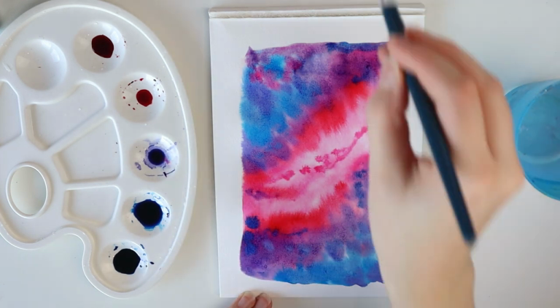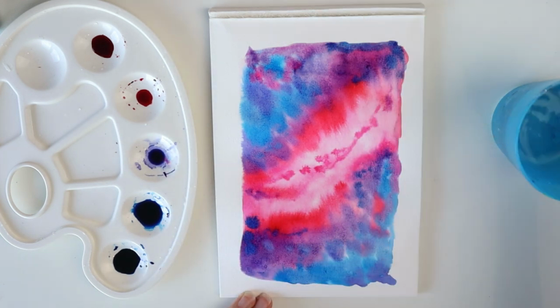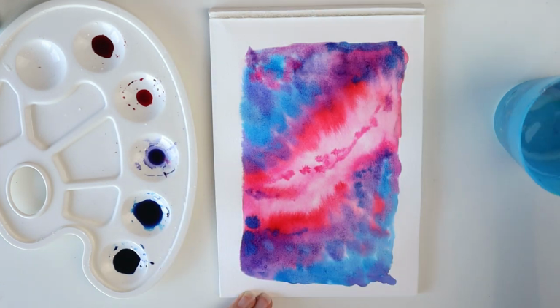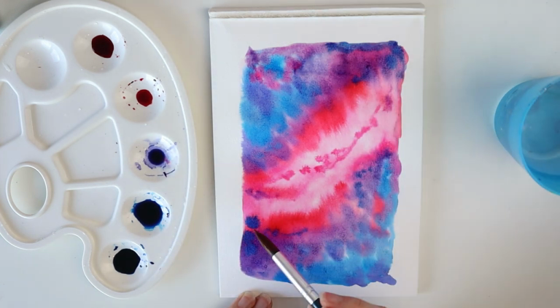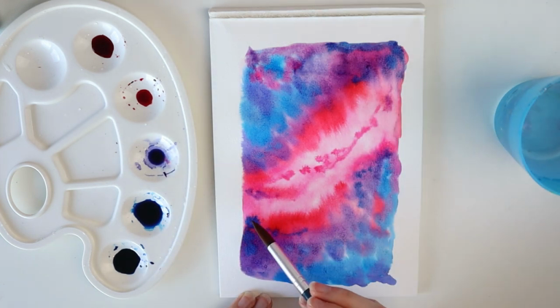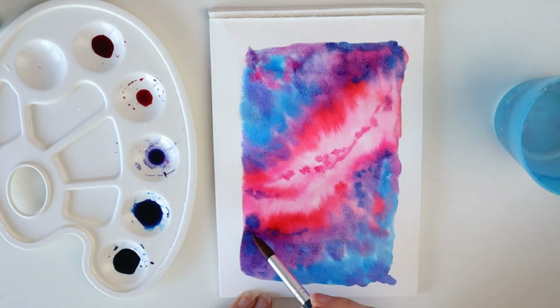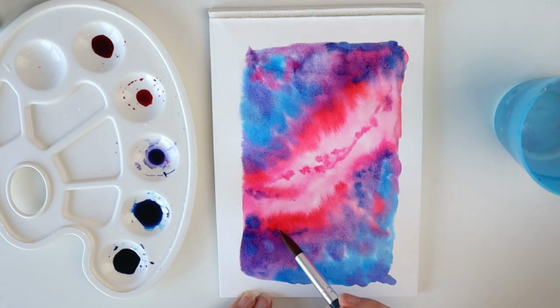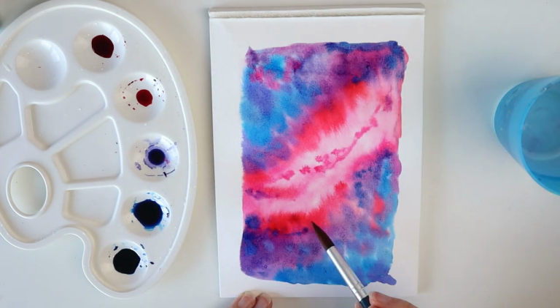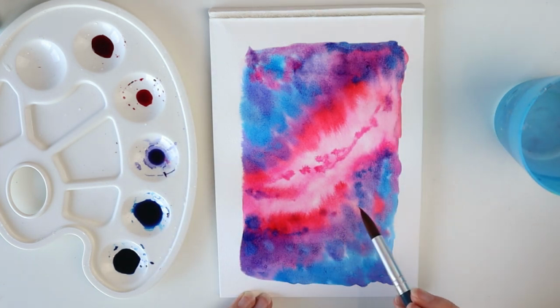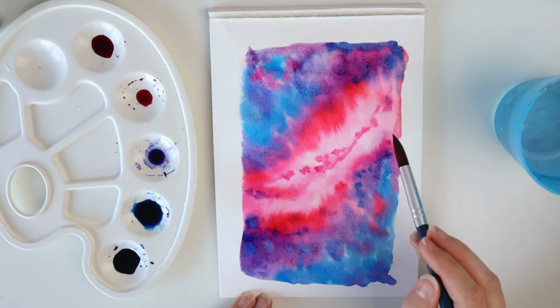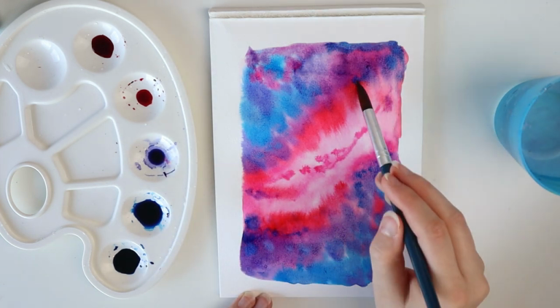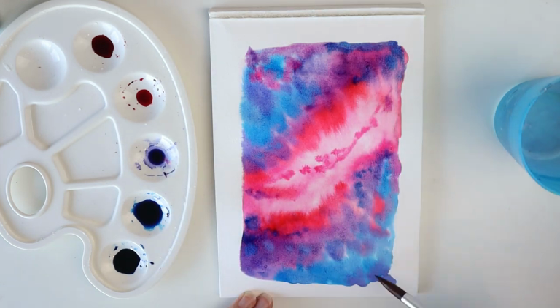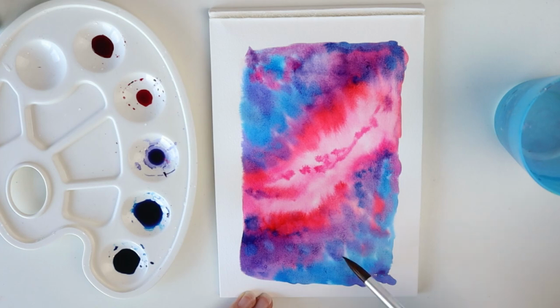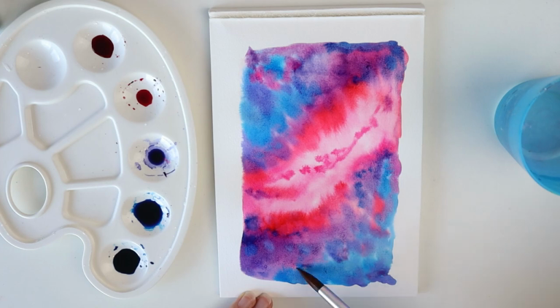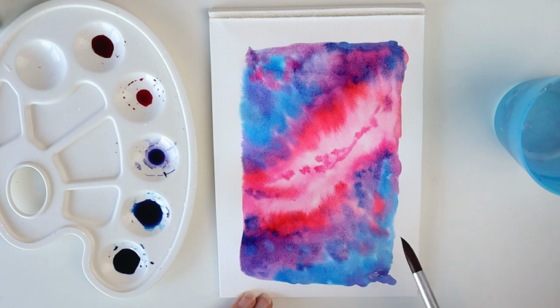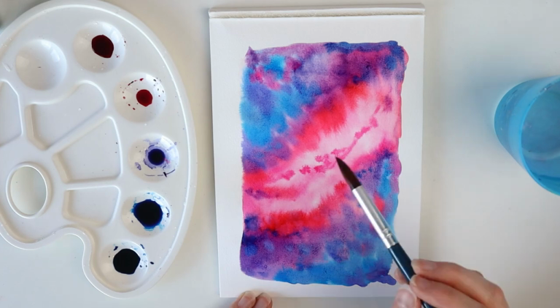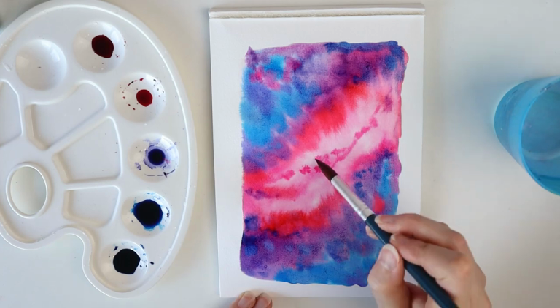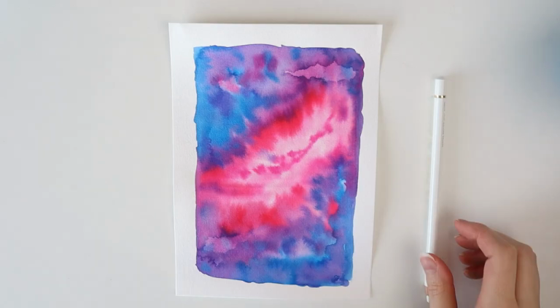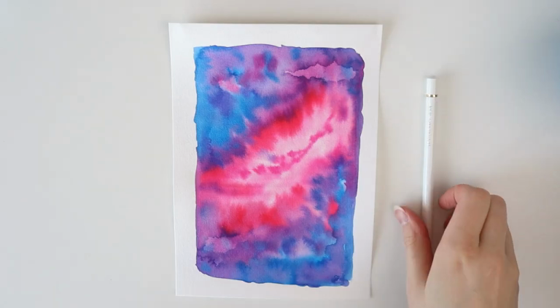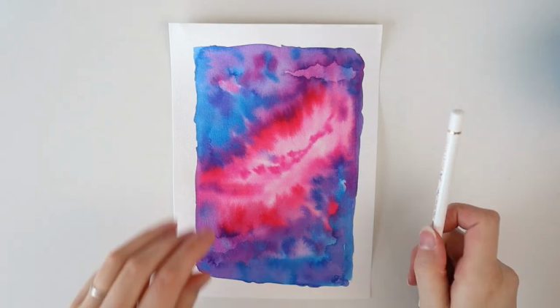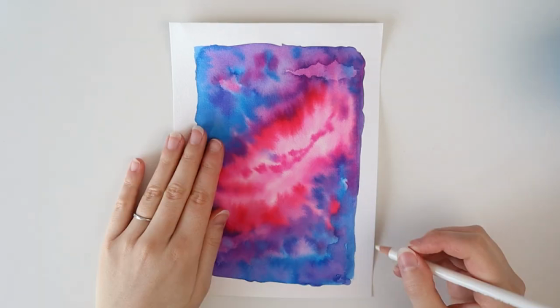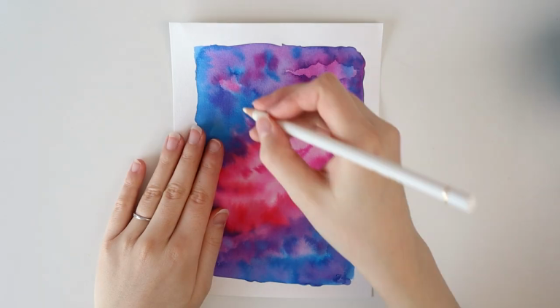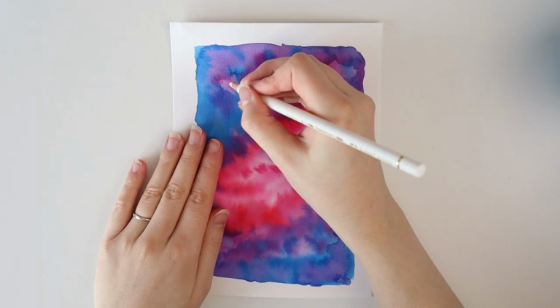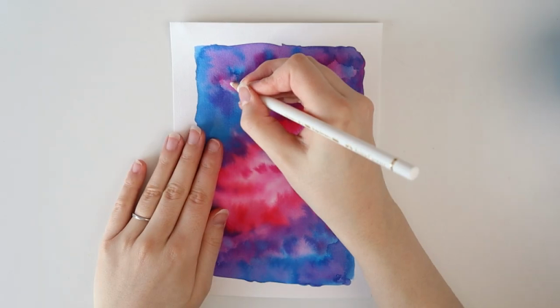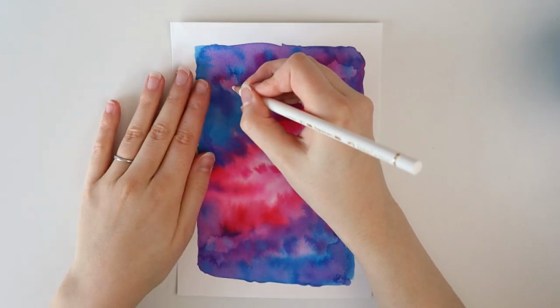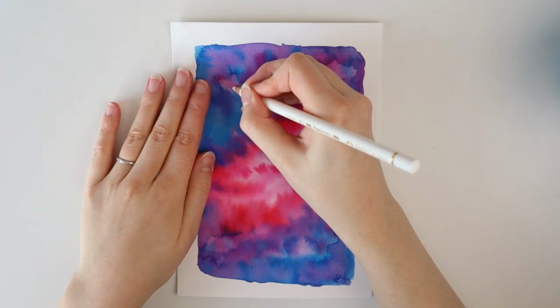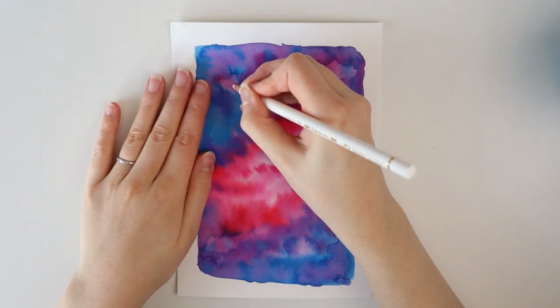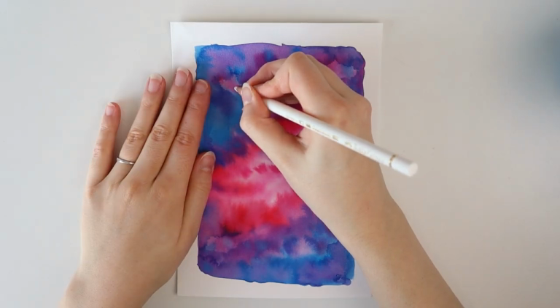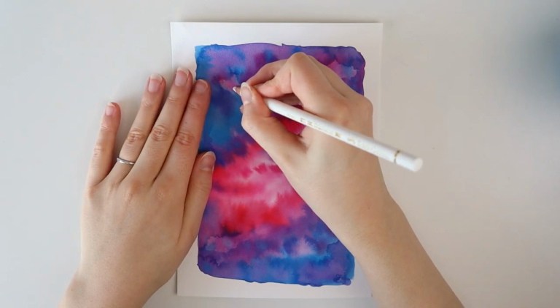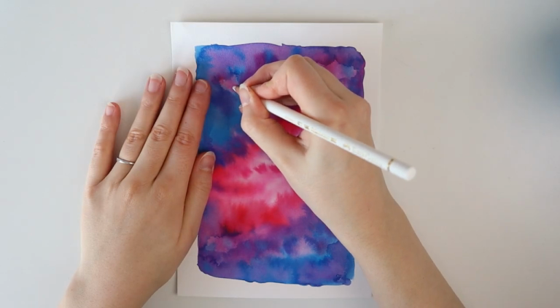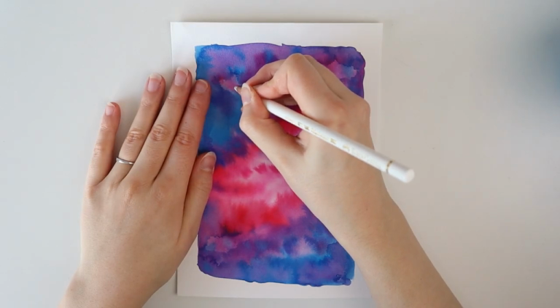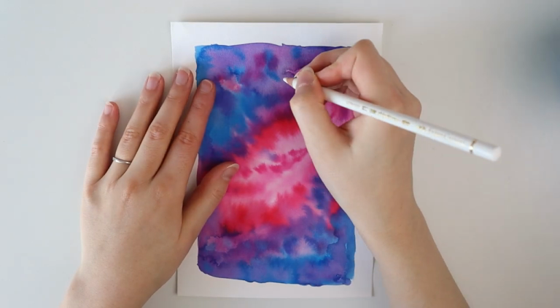And then, with a white pencil, I sketch out my constellation design.